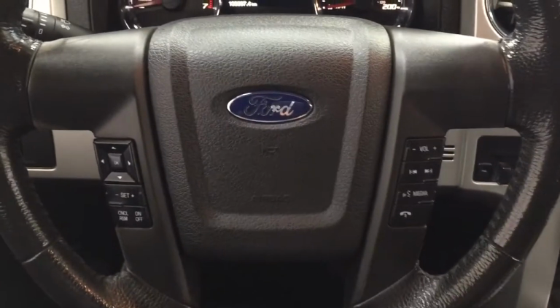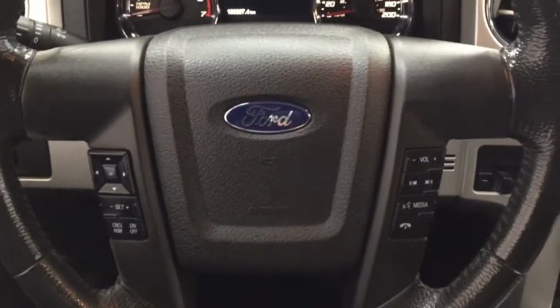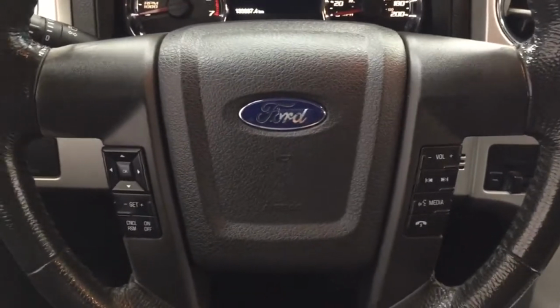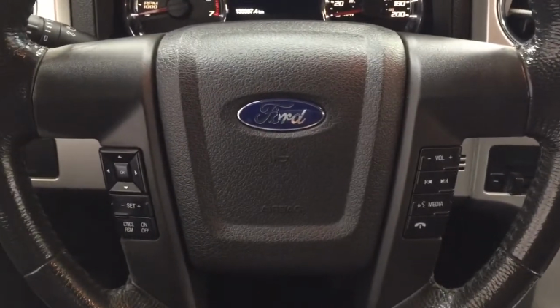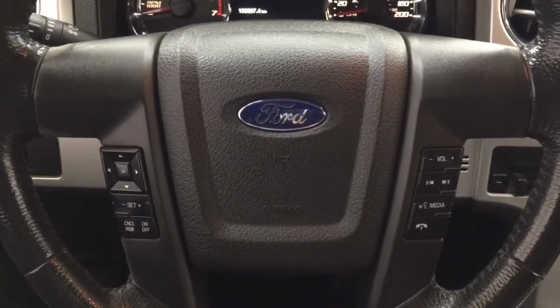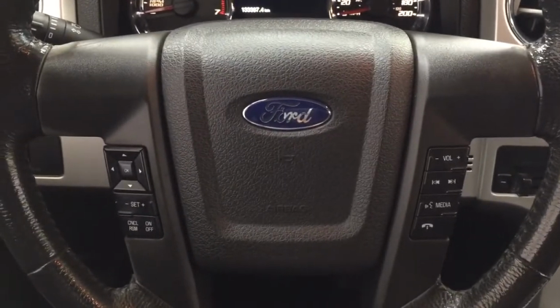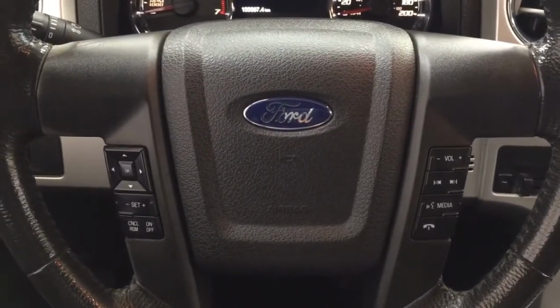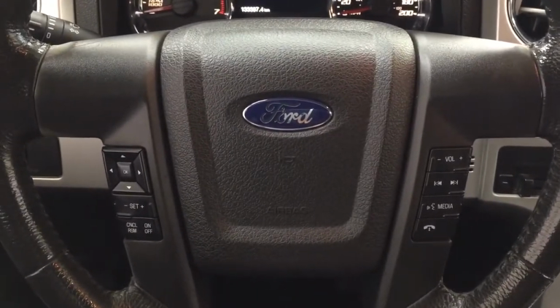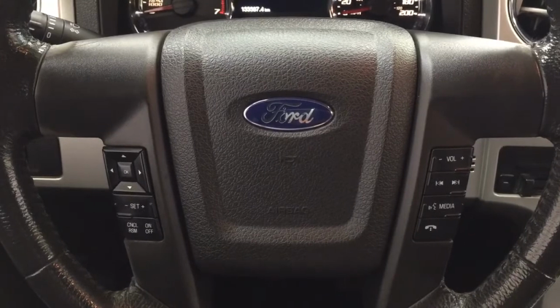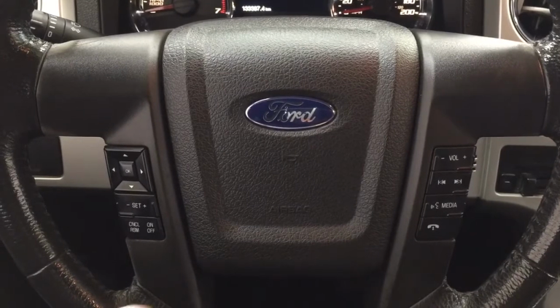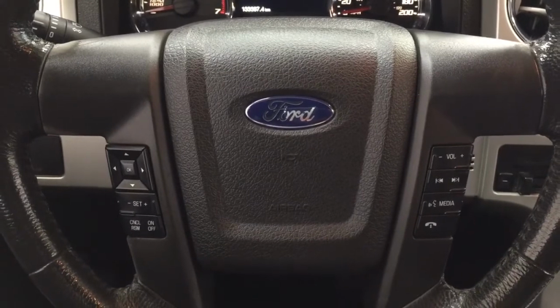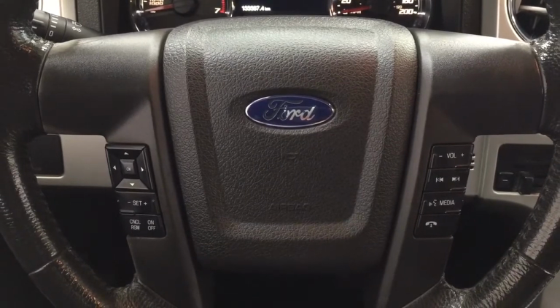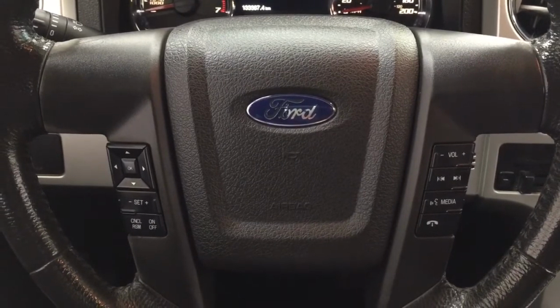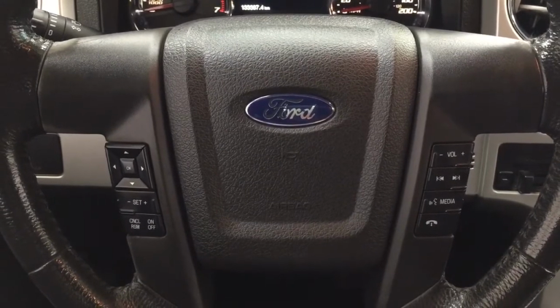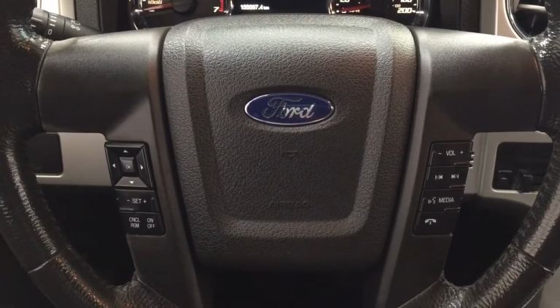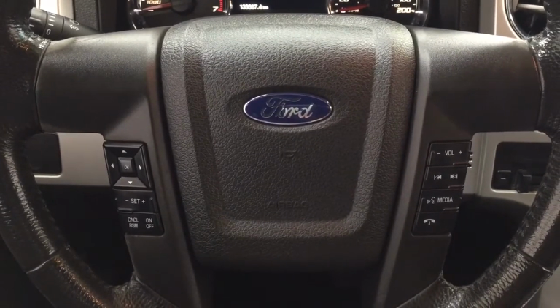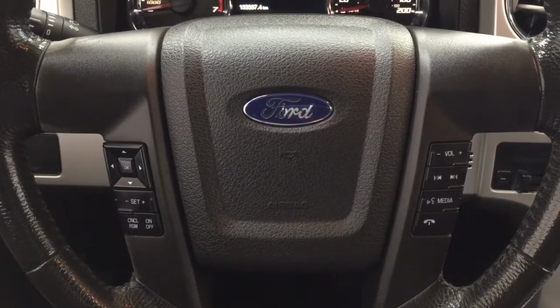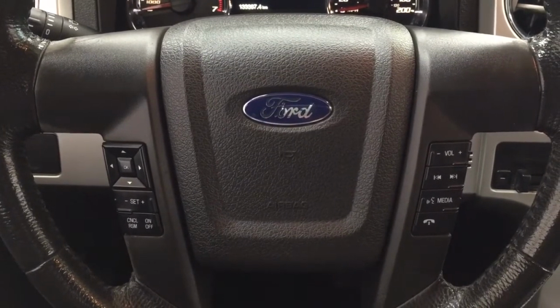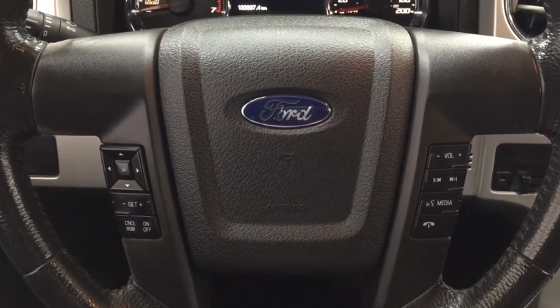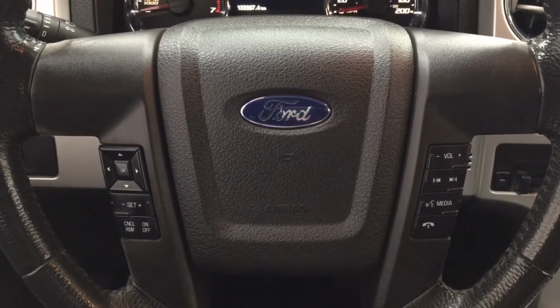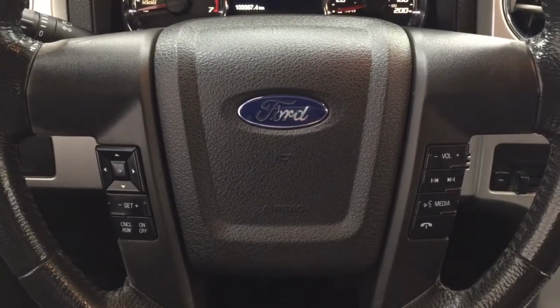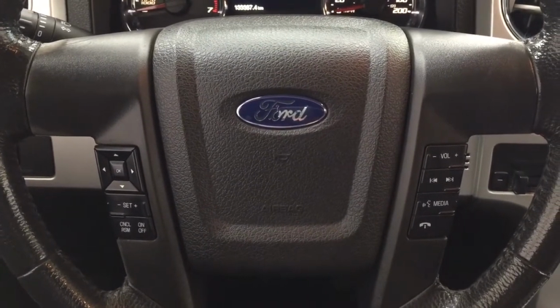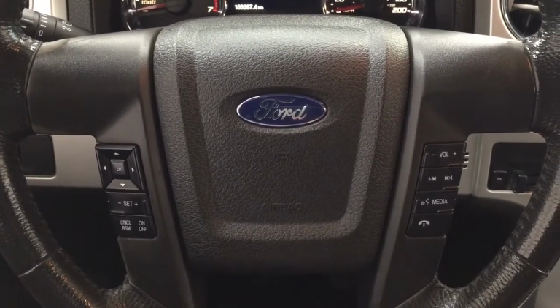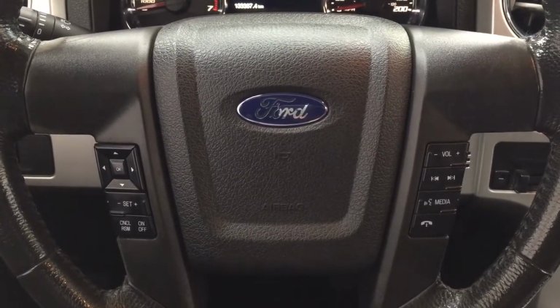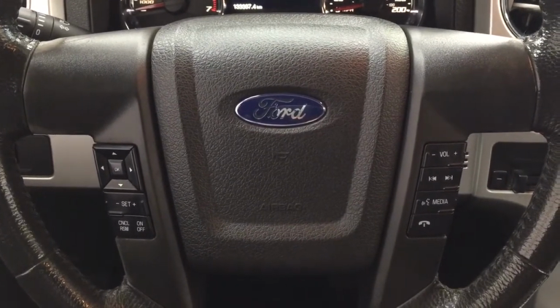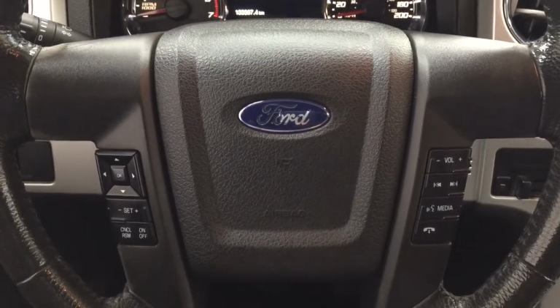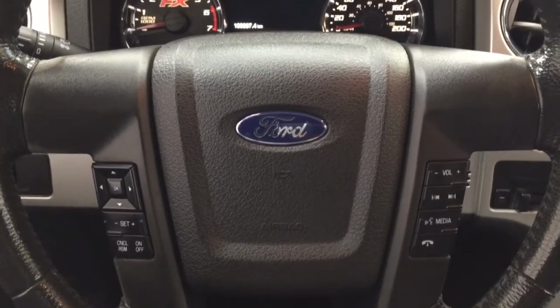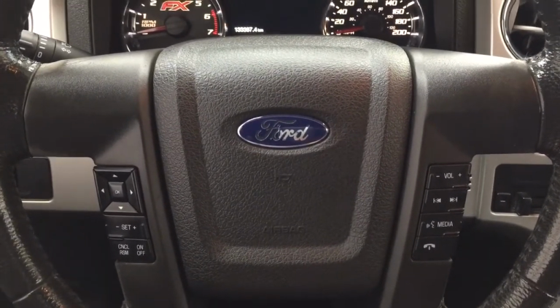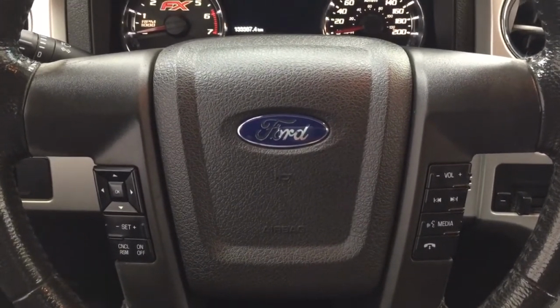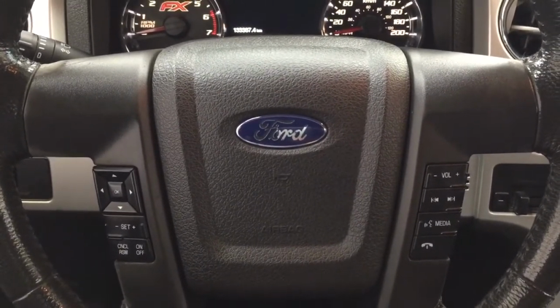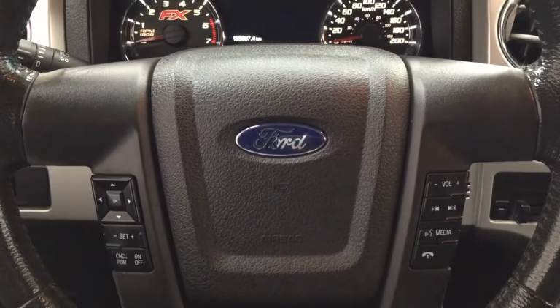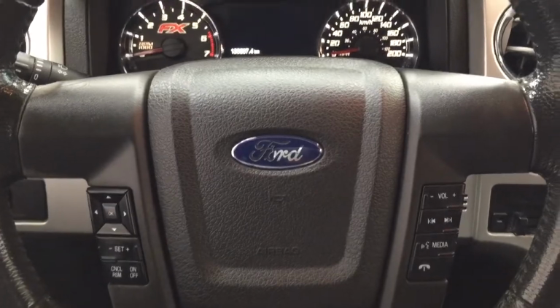A couple of the controls you'll see here on the steering wheel include your scroll function, cruise control, volume control, seat function, and your media controls as well with the Bluetooth.